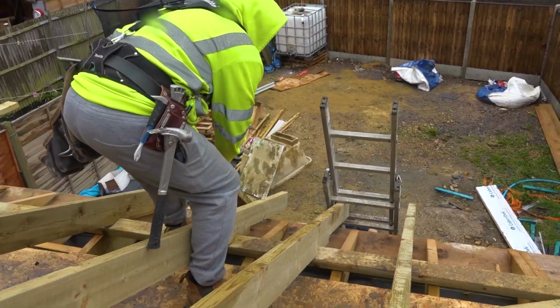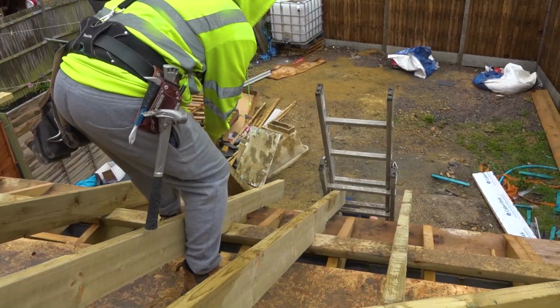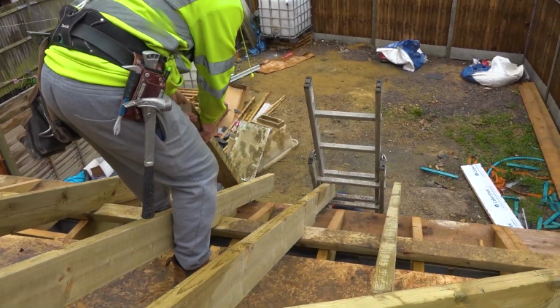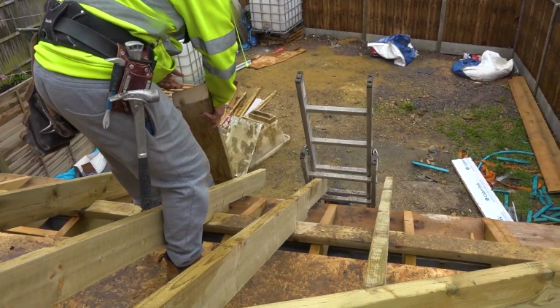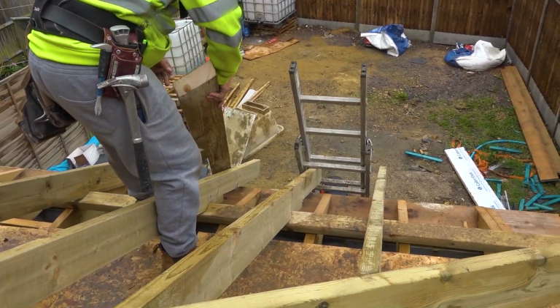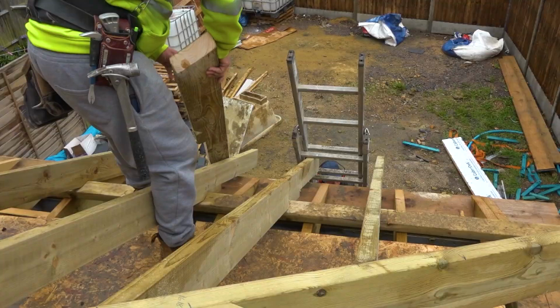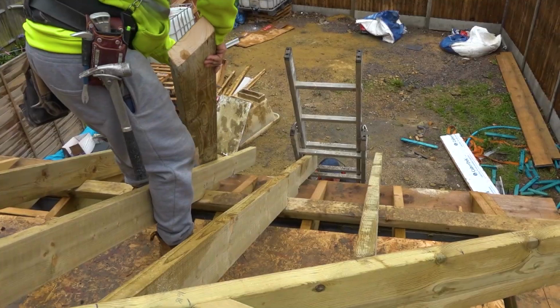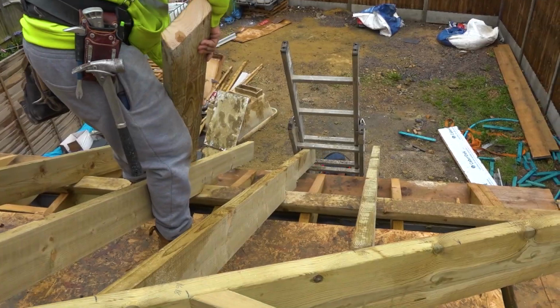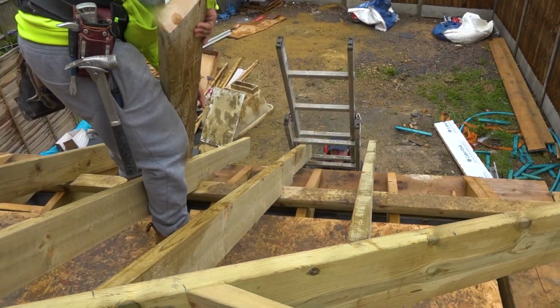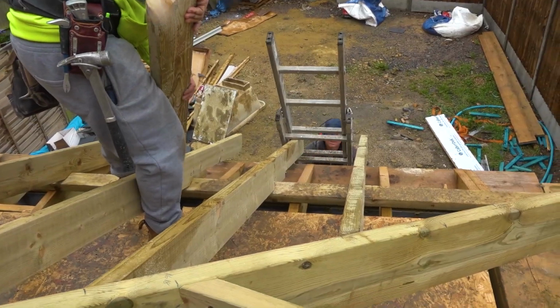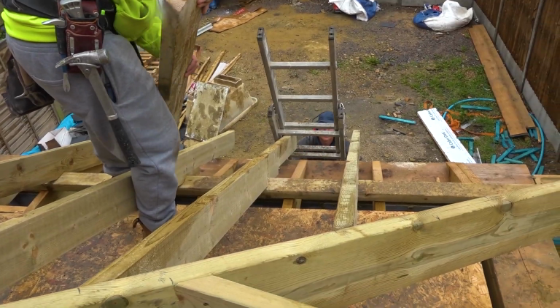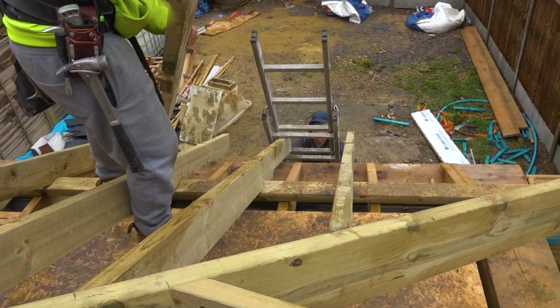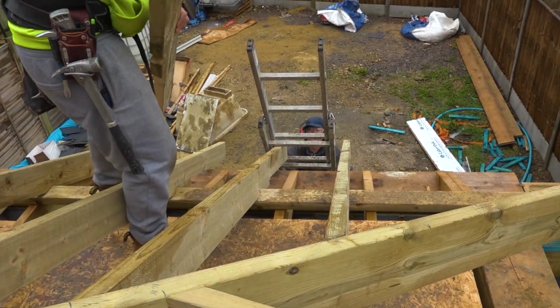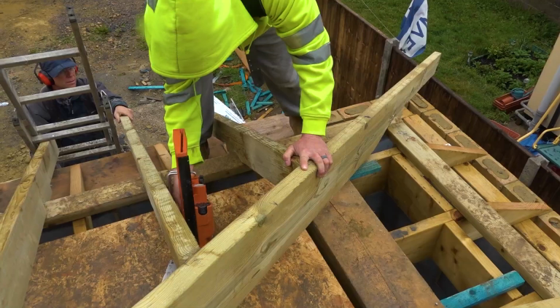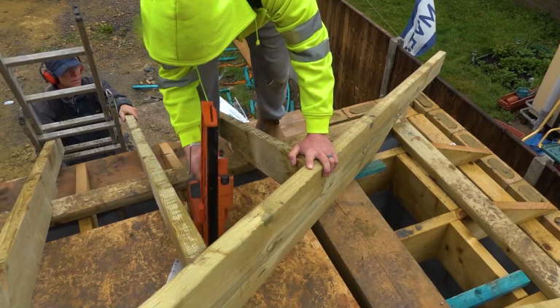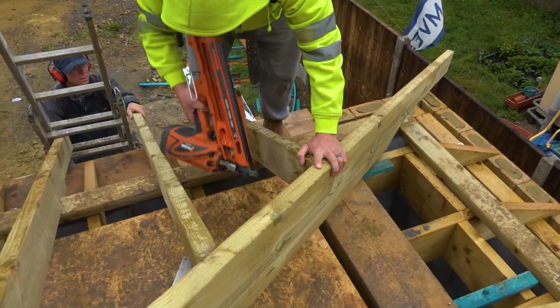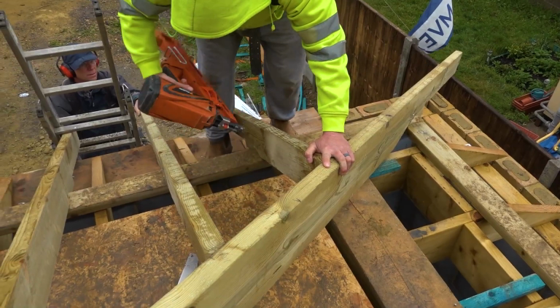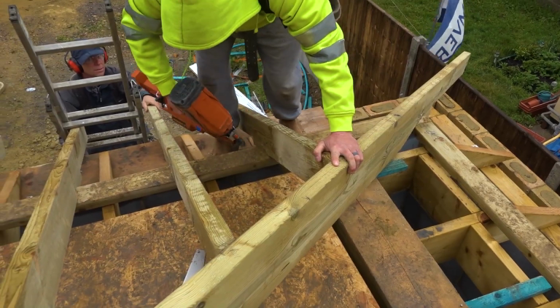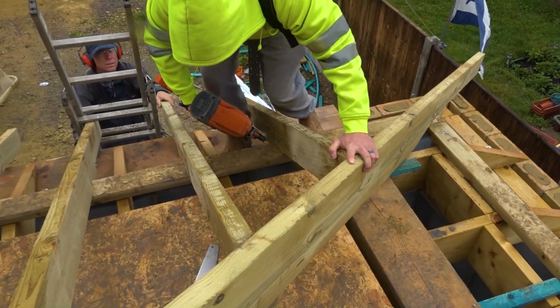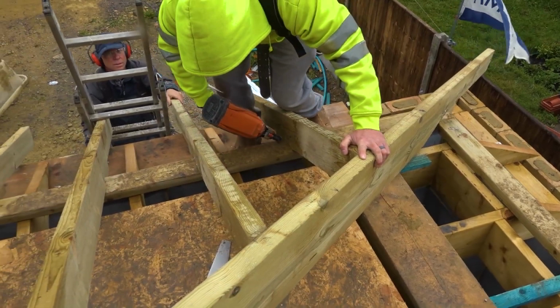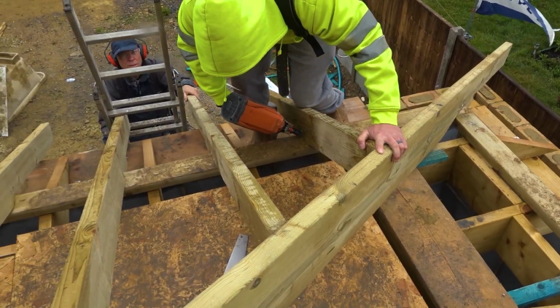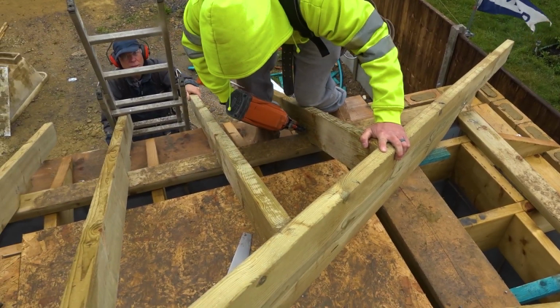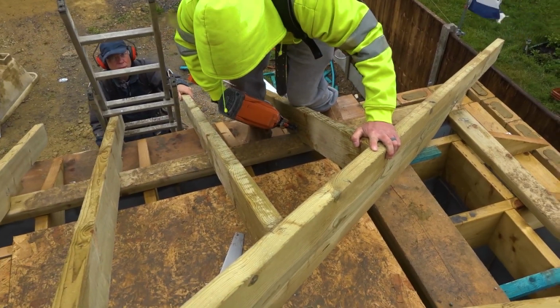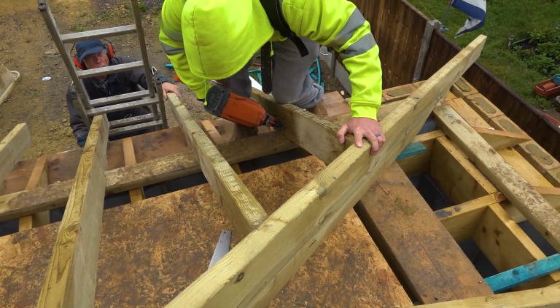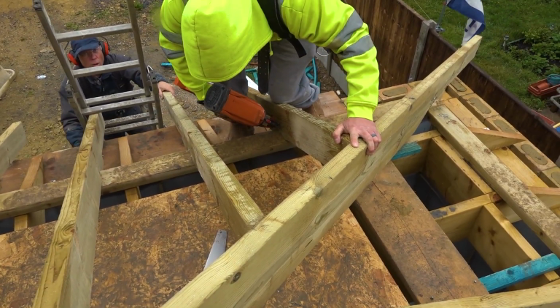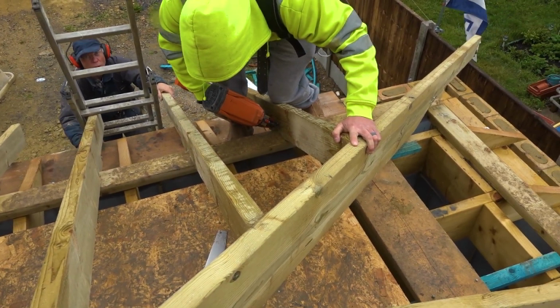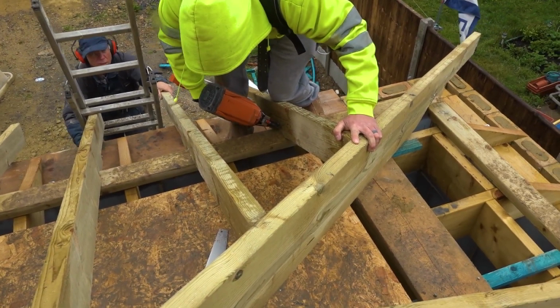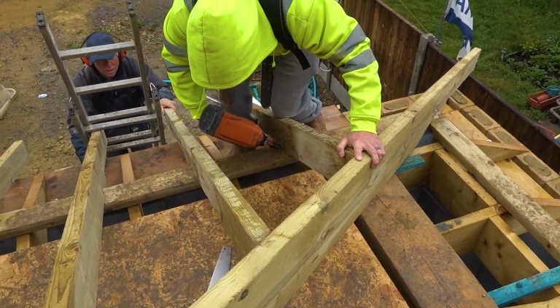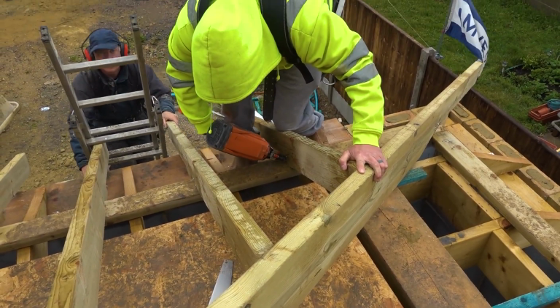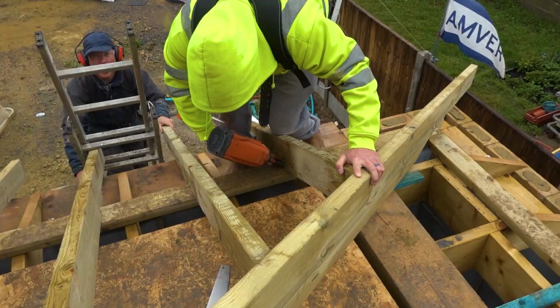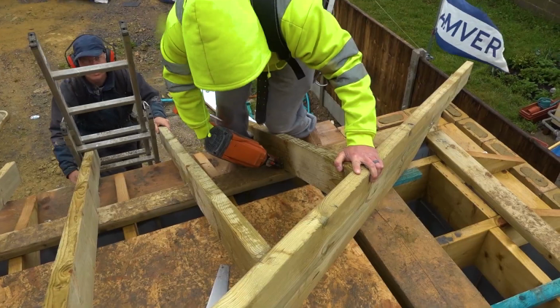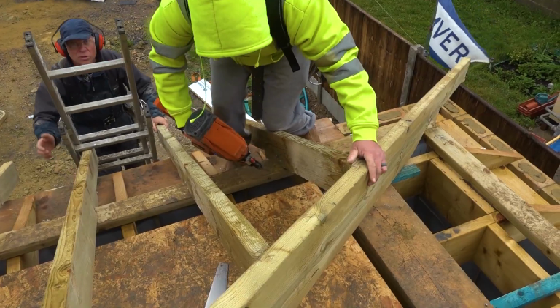Yeah, one more to nail it down — that'll not hold properly. Looking all right then, you're getting the hang of that. At last, Roger.